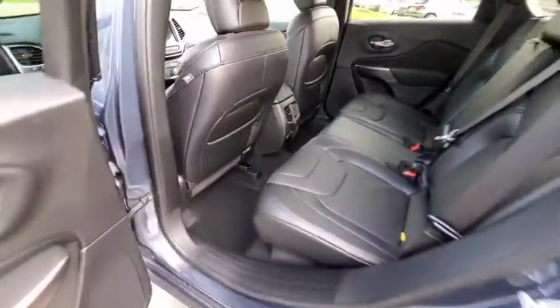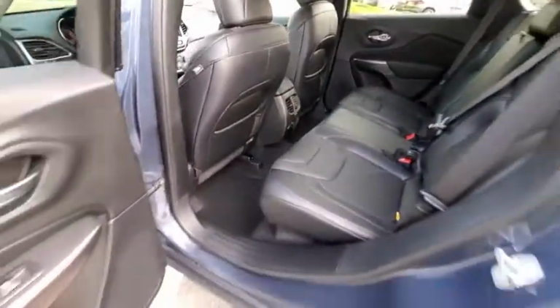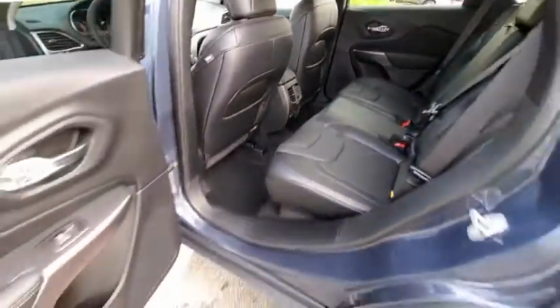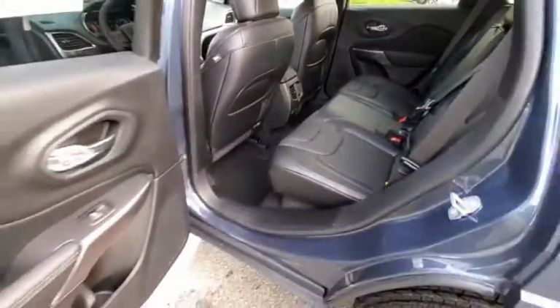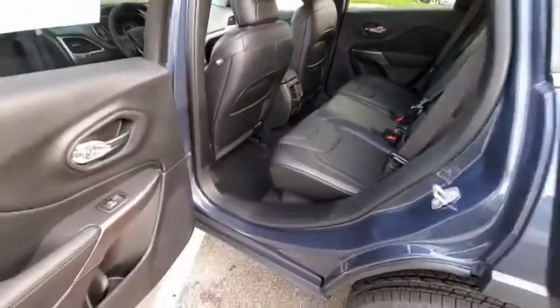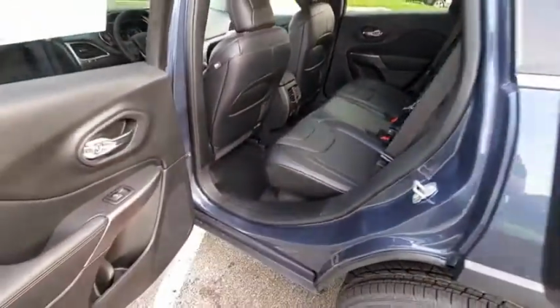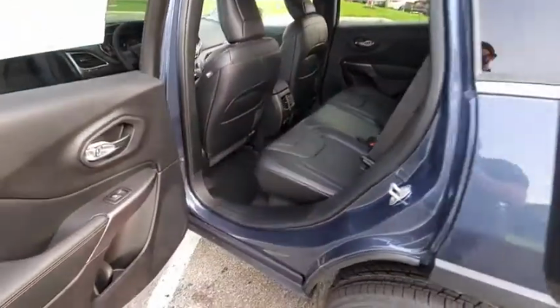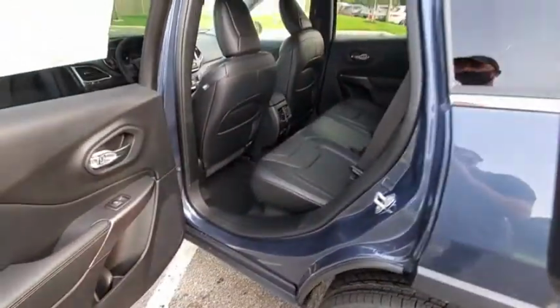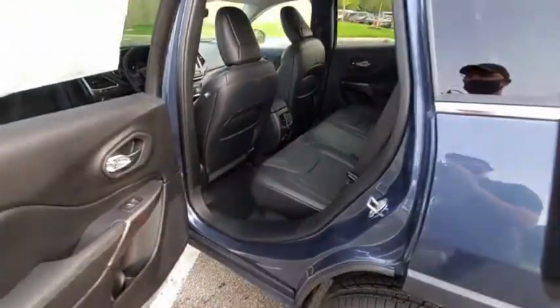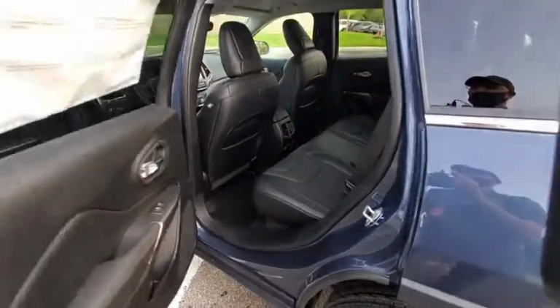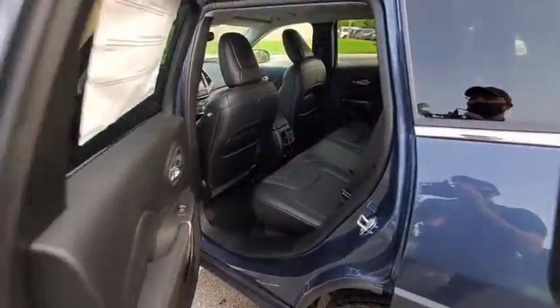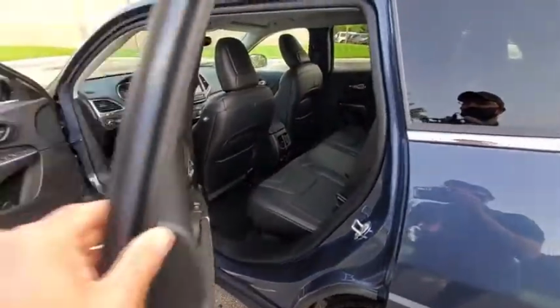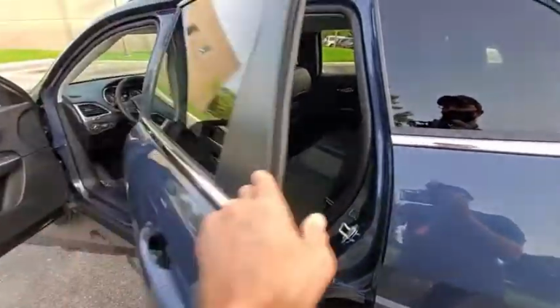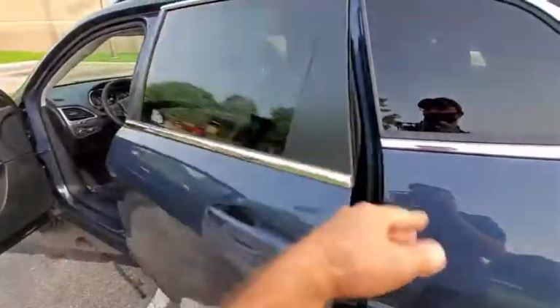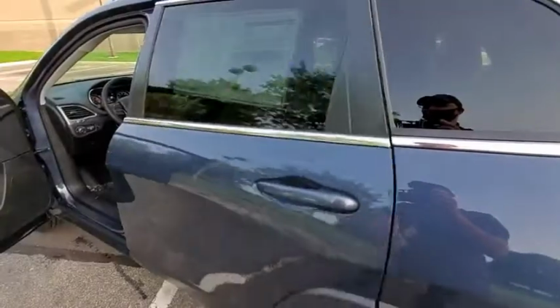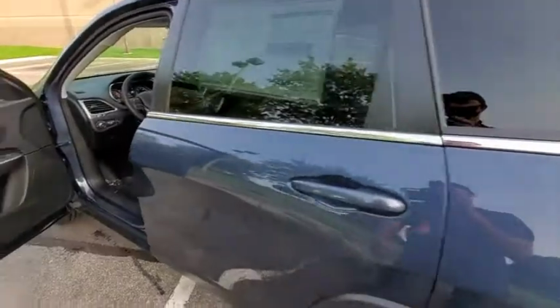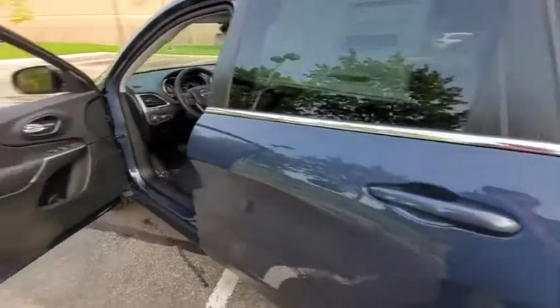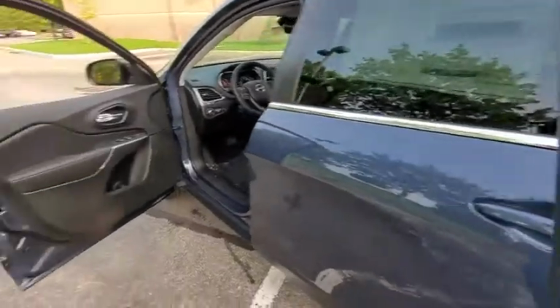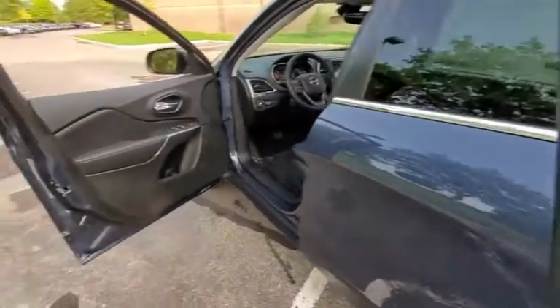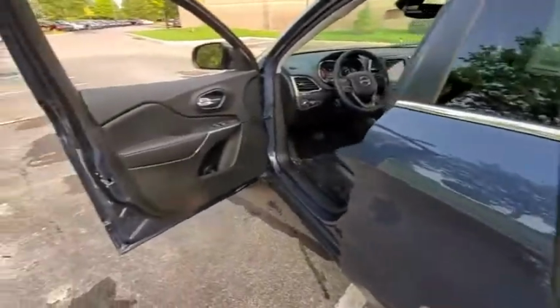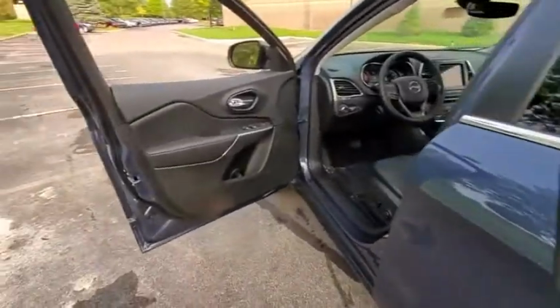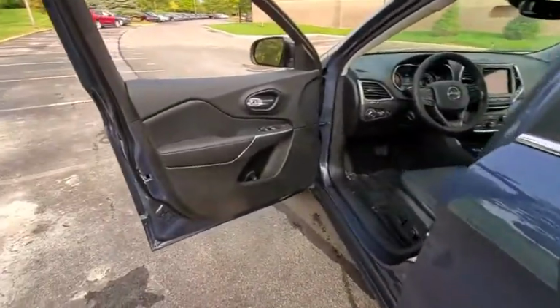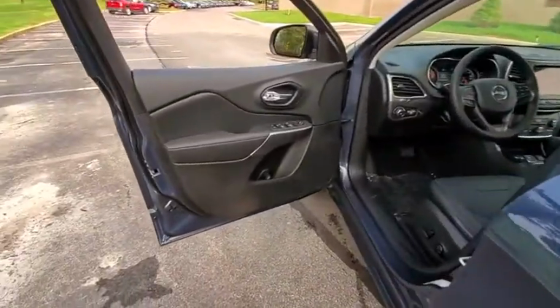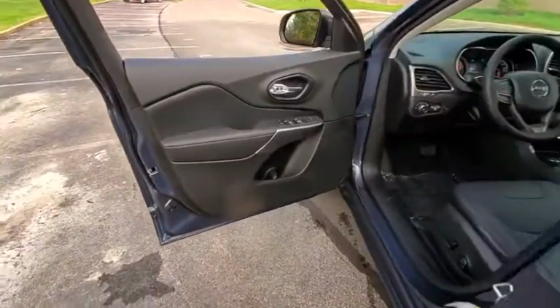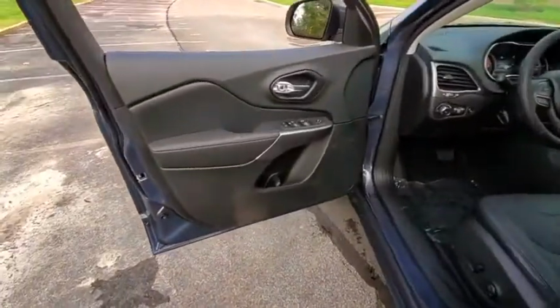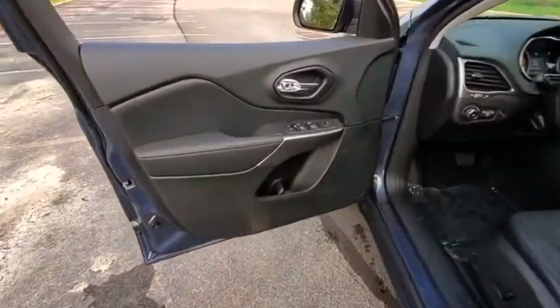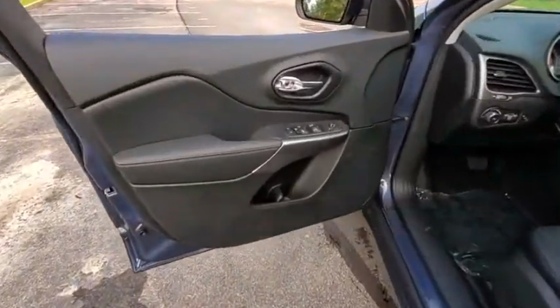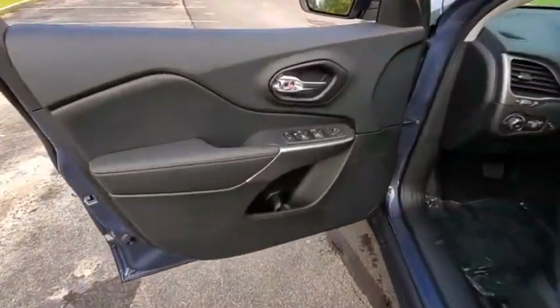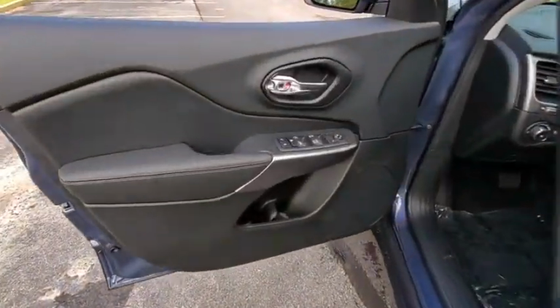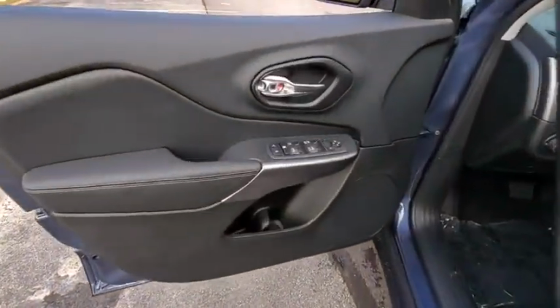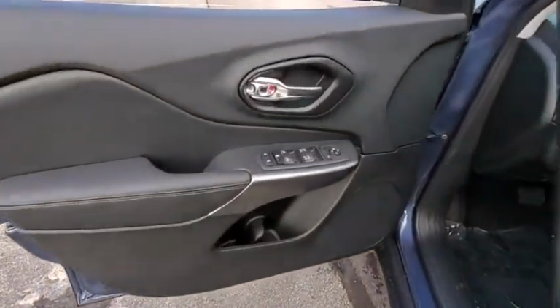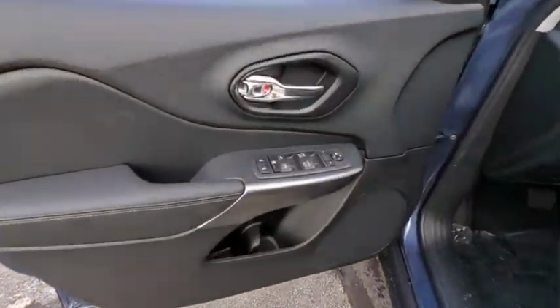Rear window defroster, power windows, panic alarm, overhead console, remote keyless entry, tachometer, brake assist.